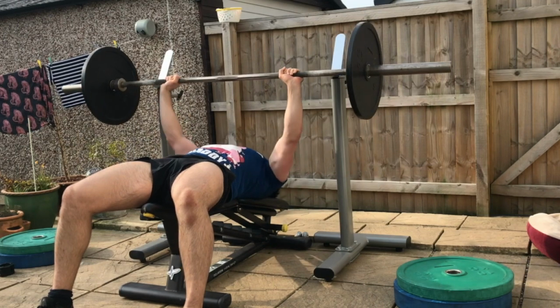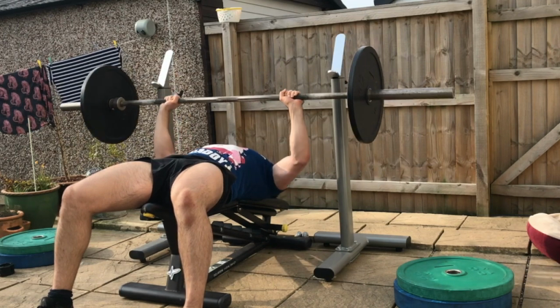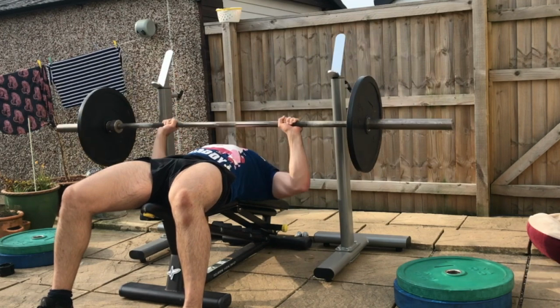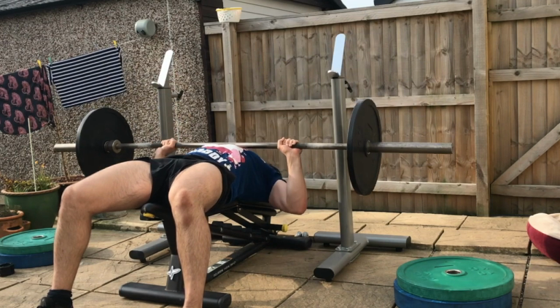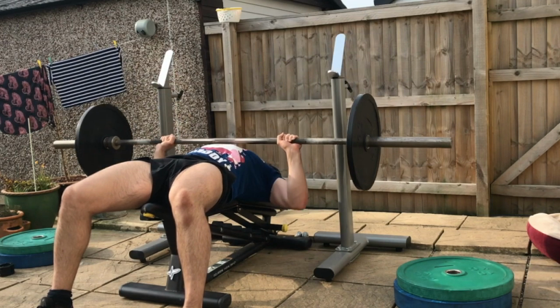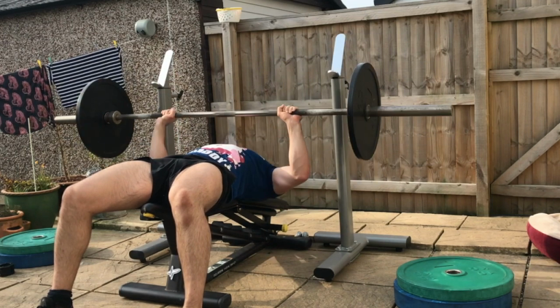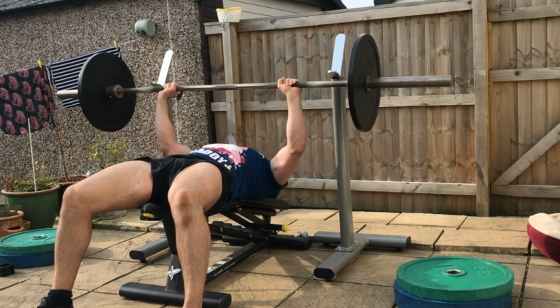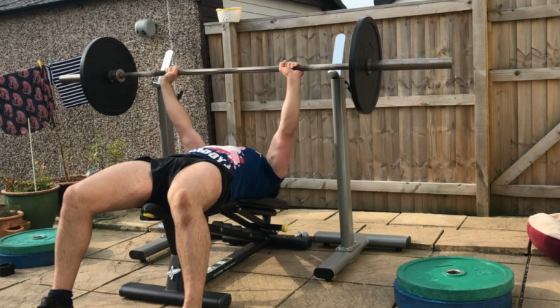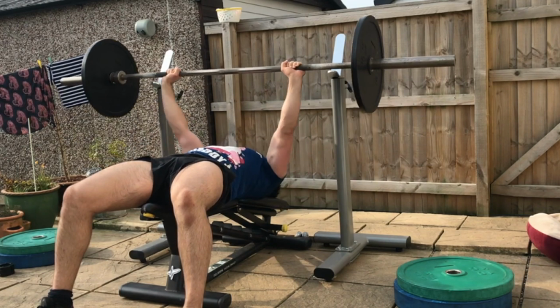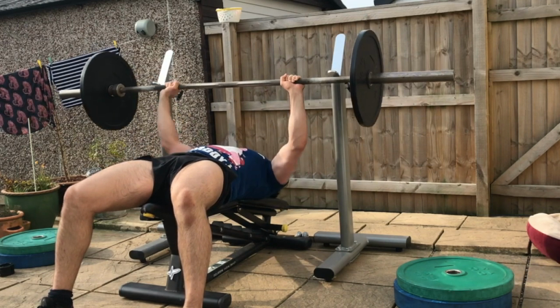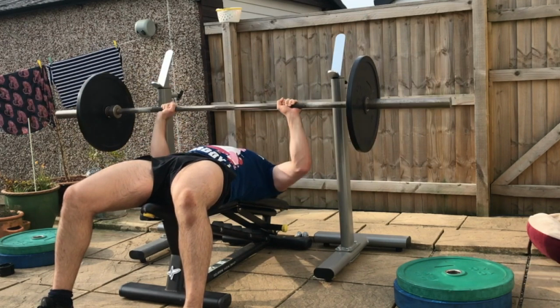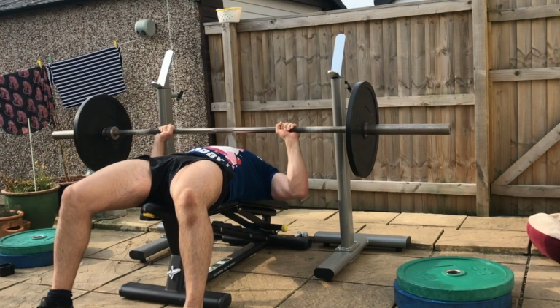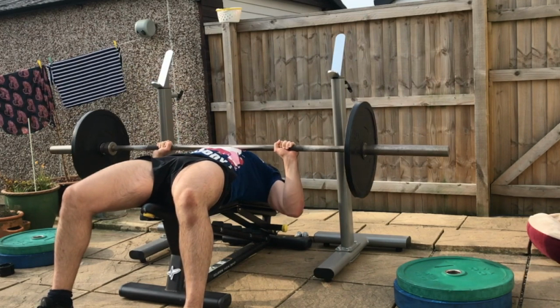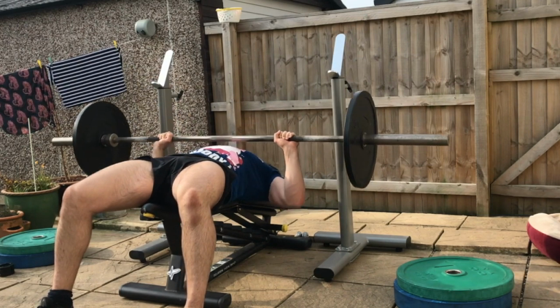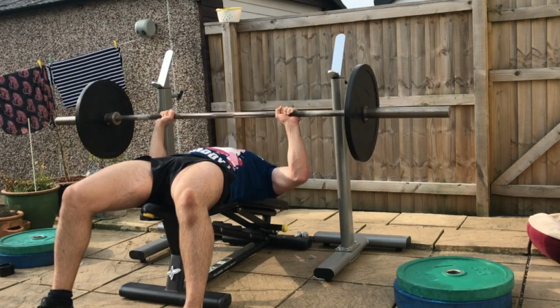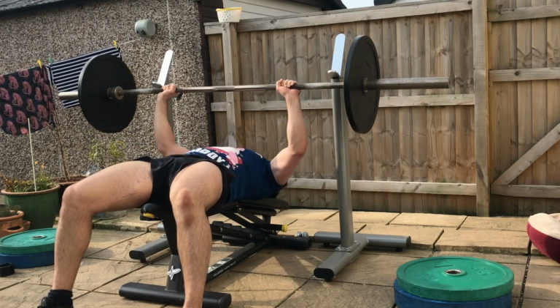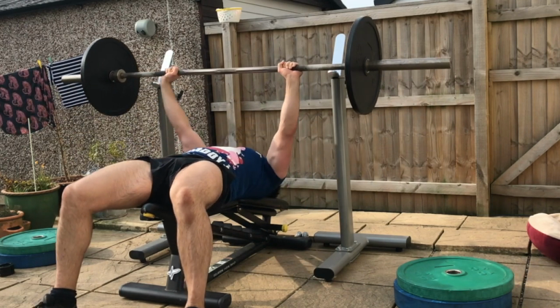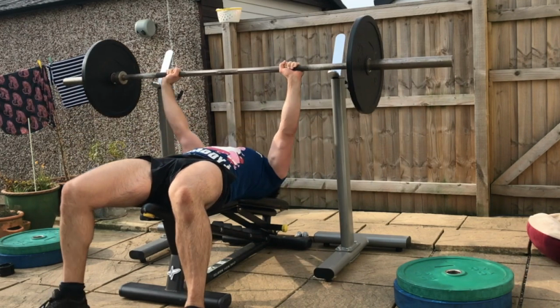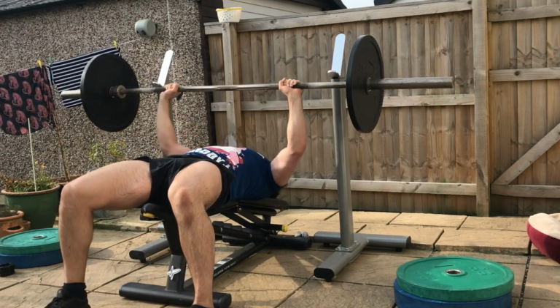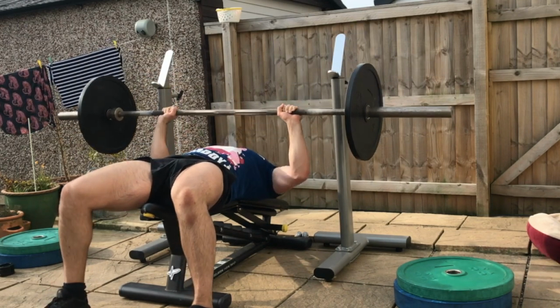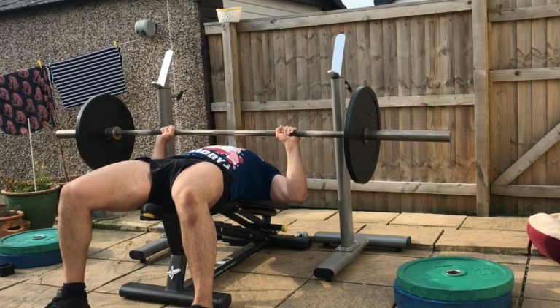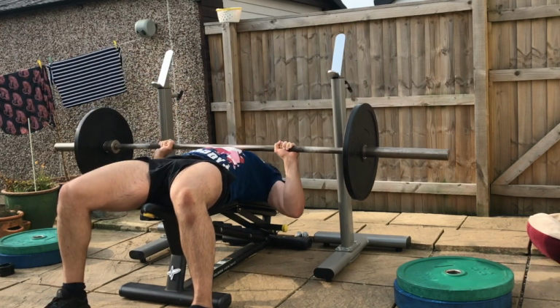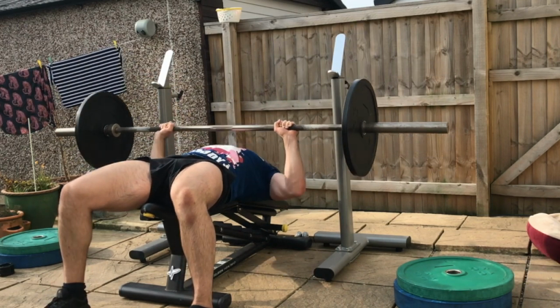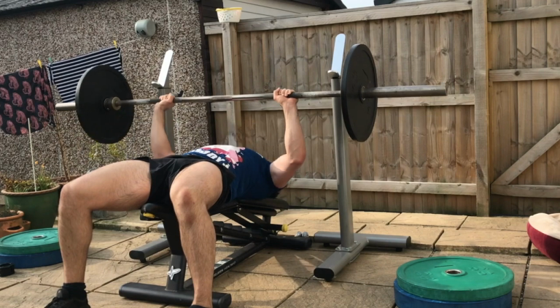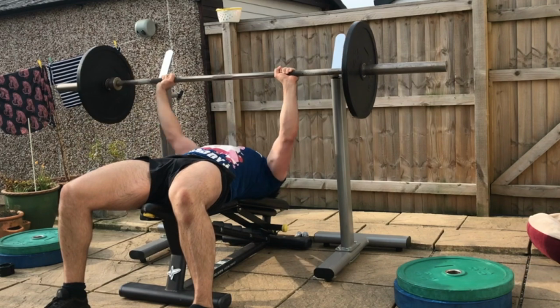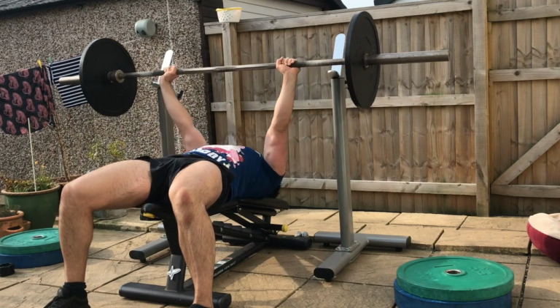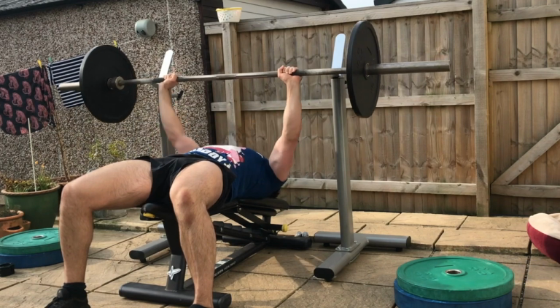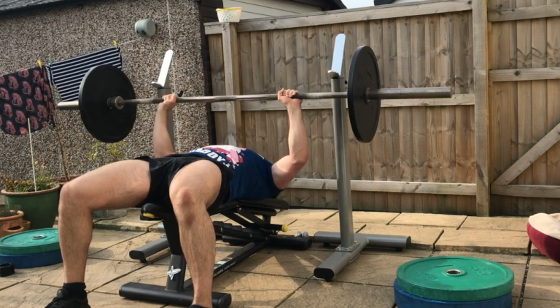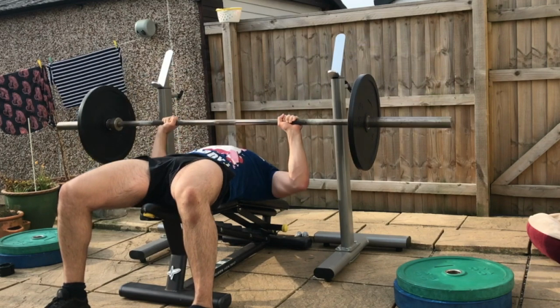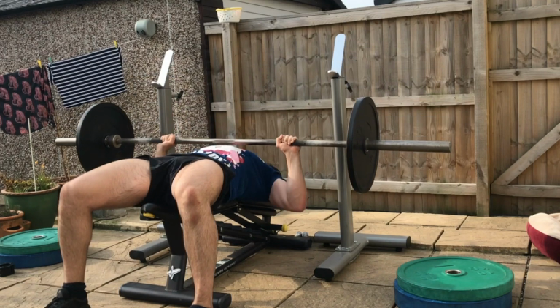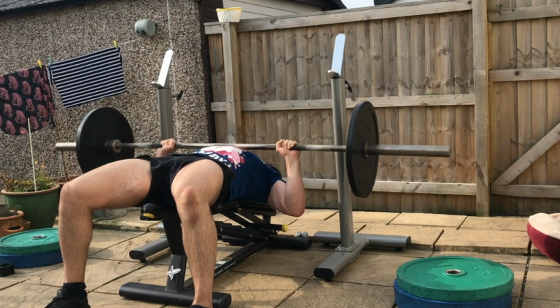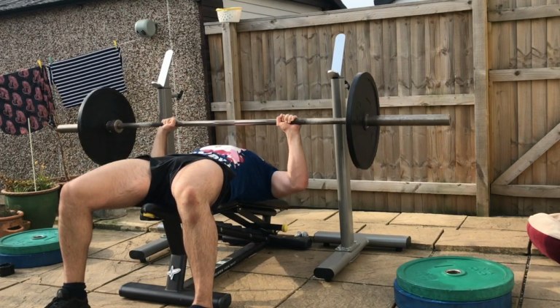Then perform seven full repetitions all the way down, all the way up. Breathing in on the way down and exhale as you press back up.